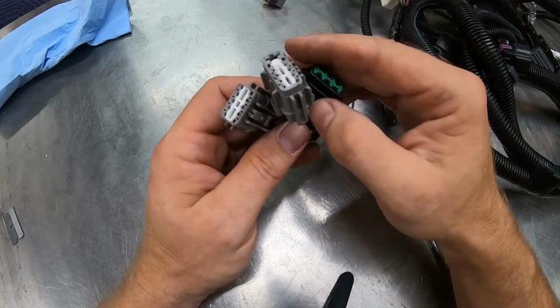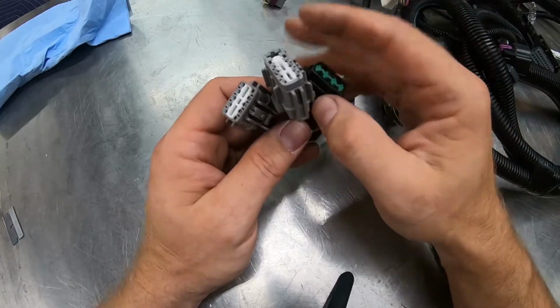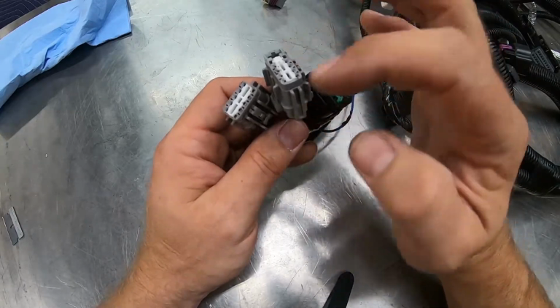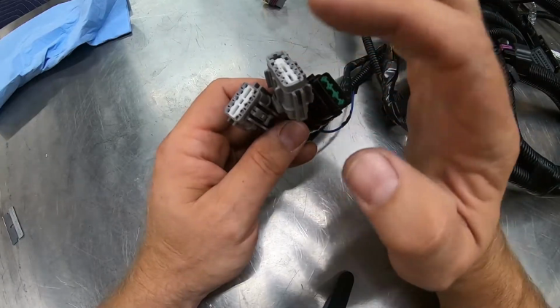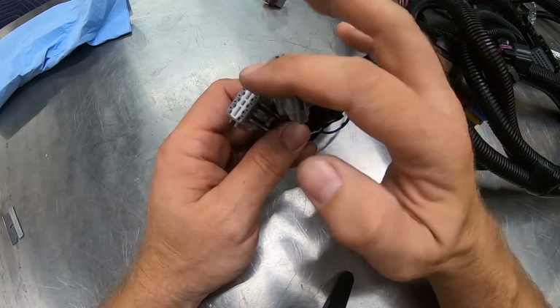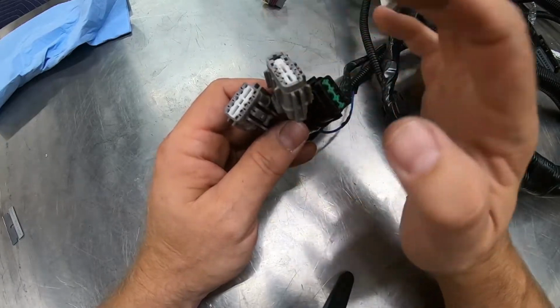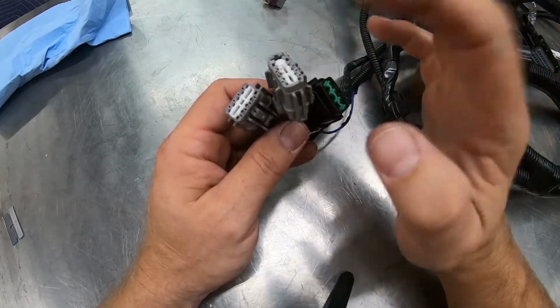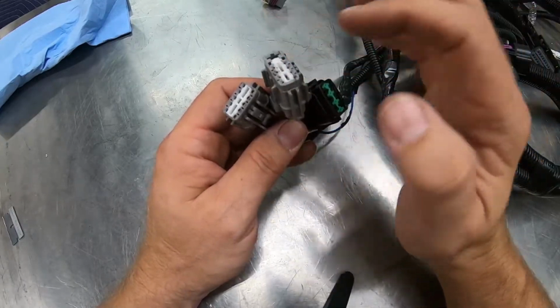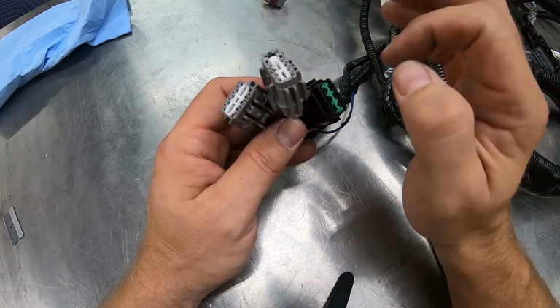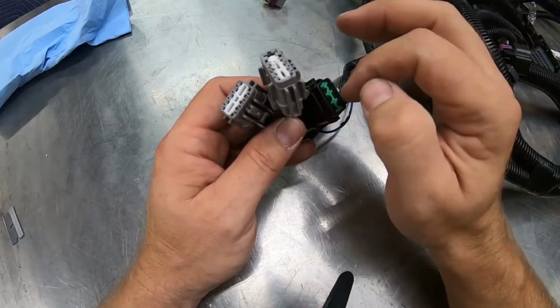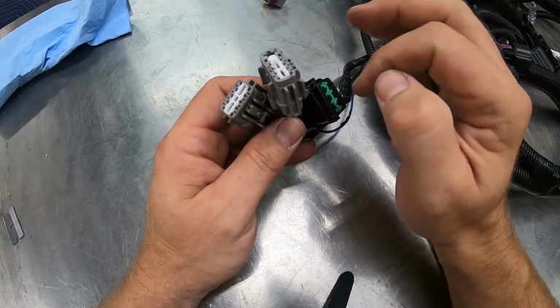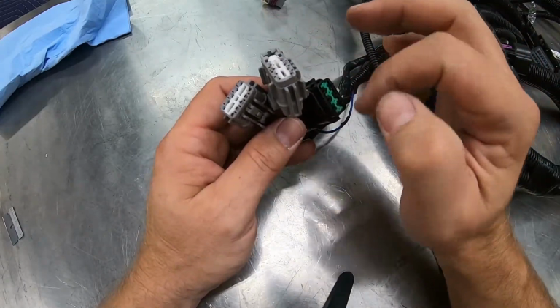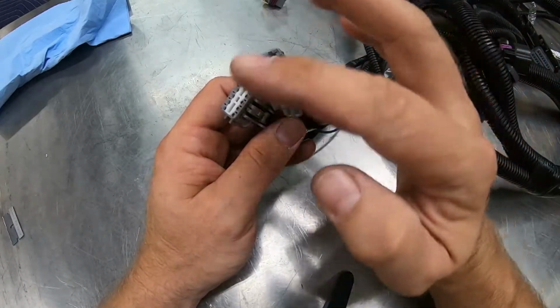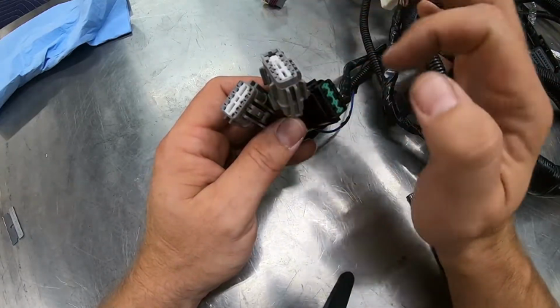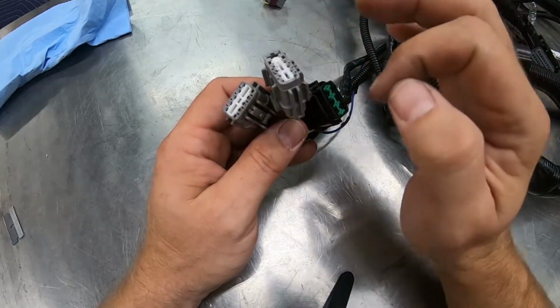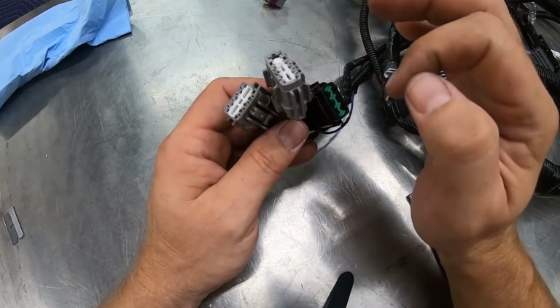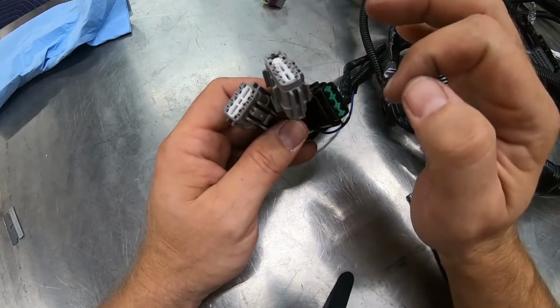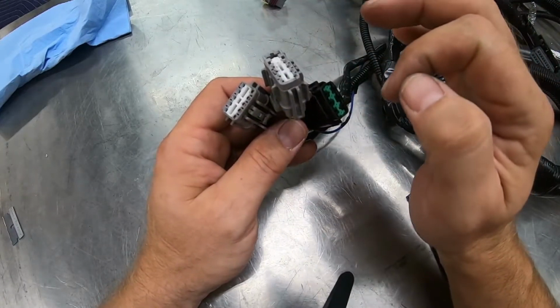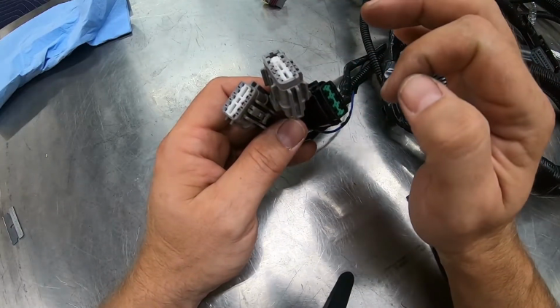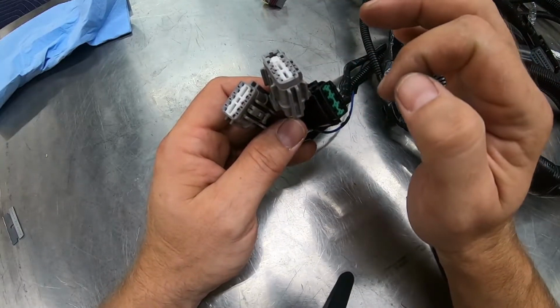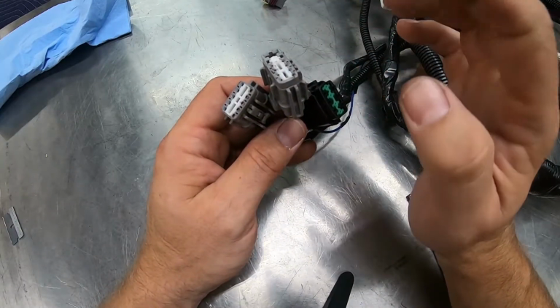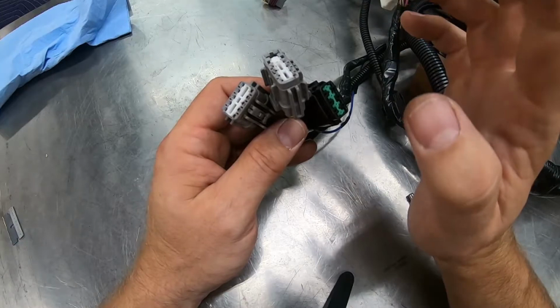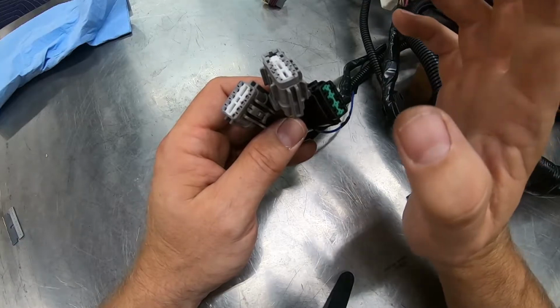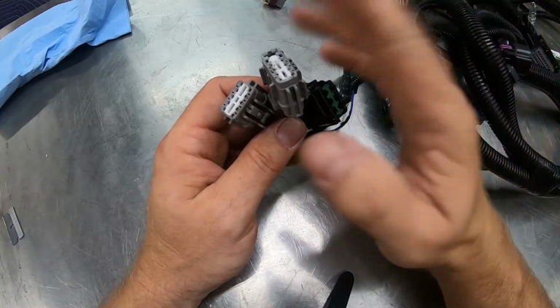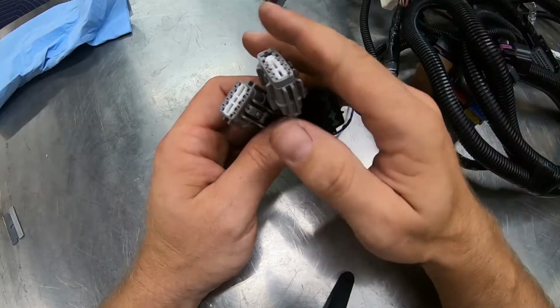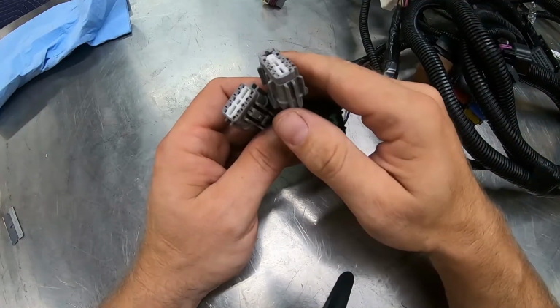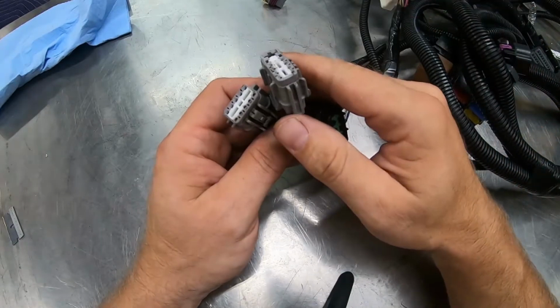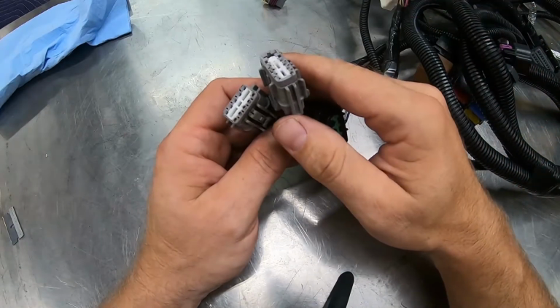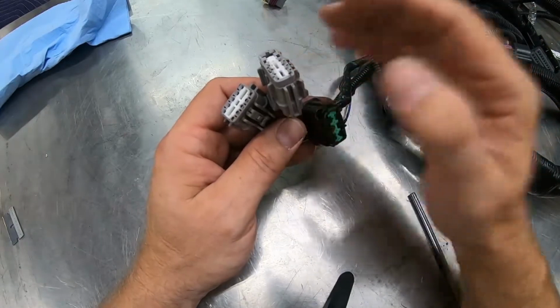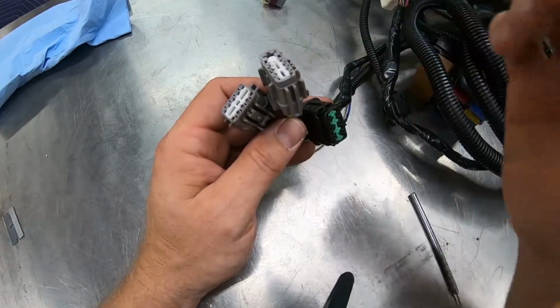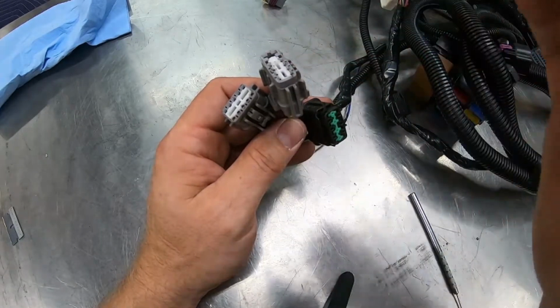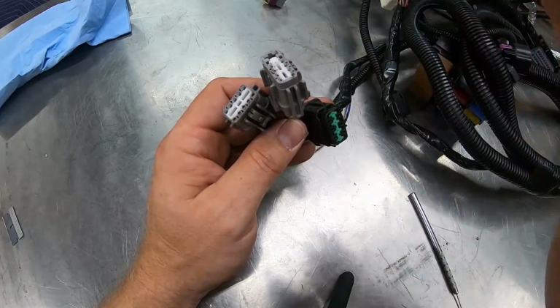So that's how you de-pin and re-pin these connectors, and that's why they're set up the way they are. Thank you.